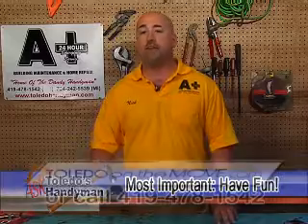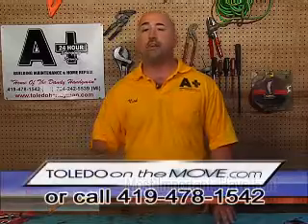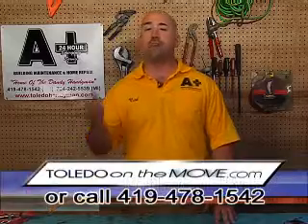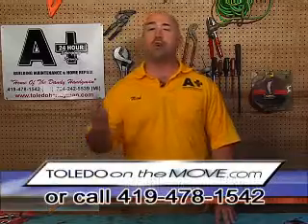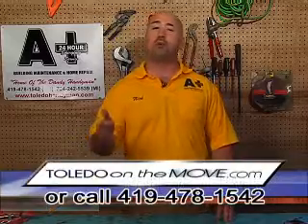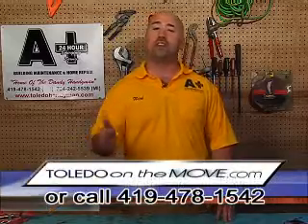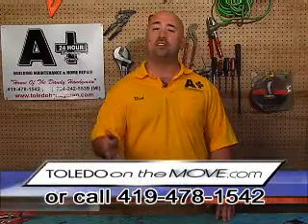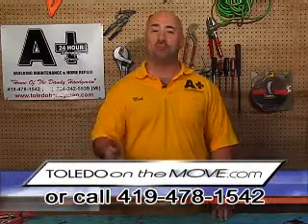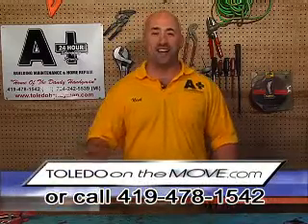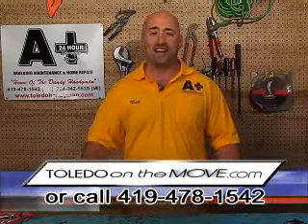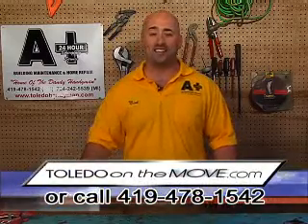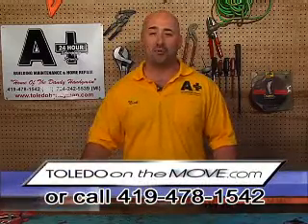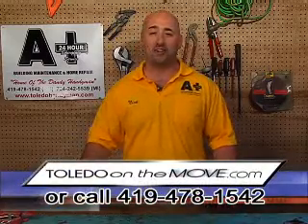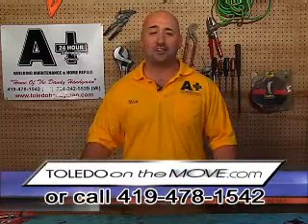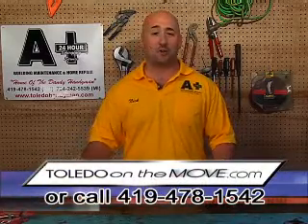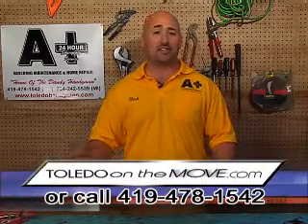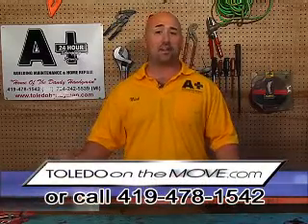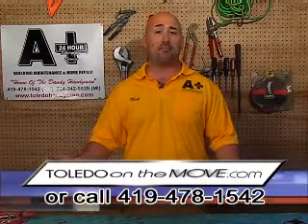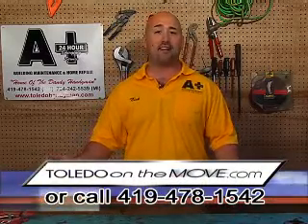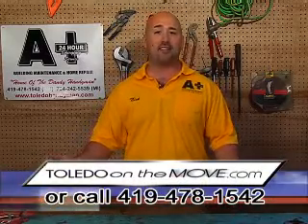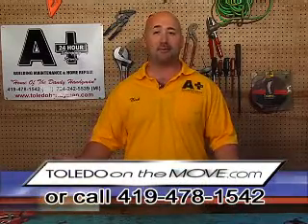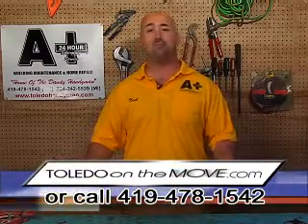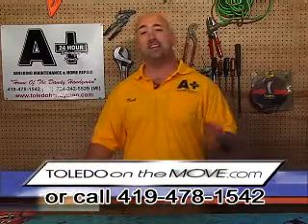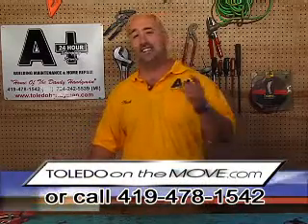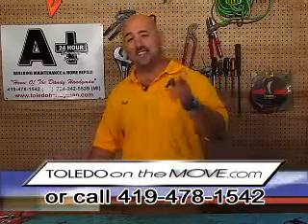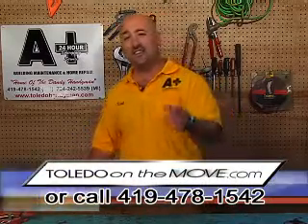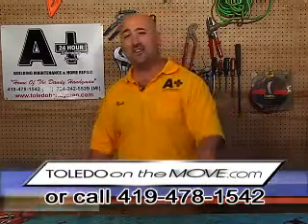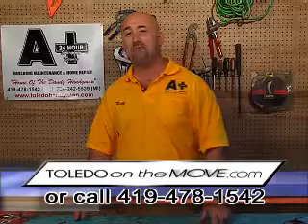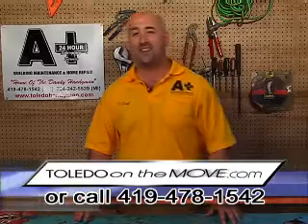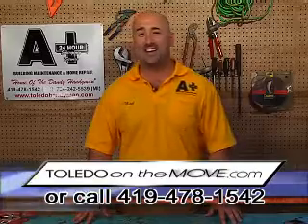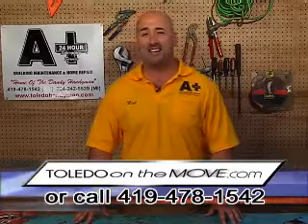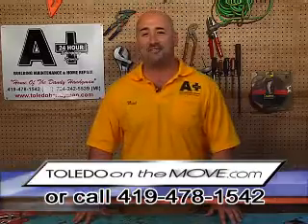If you'd like more info on this, would like to ask your own question, or would like to set up a free estimate, please visit ToledoOnTheMove.com.